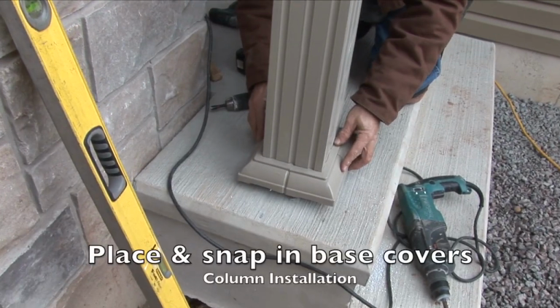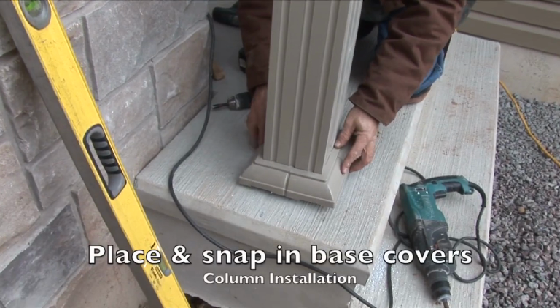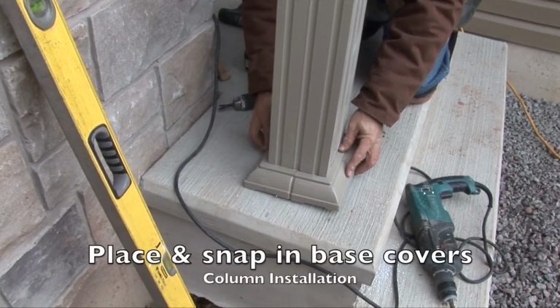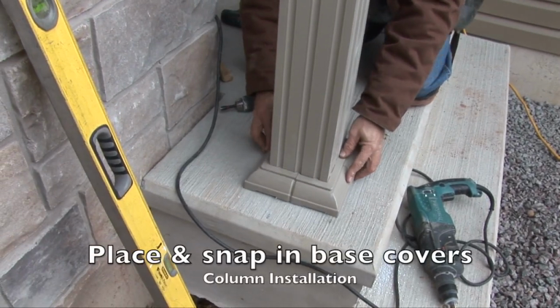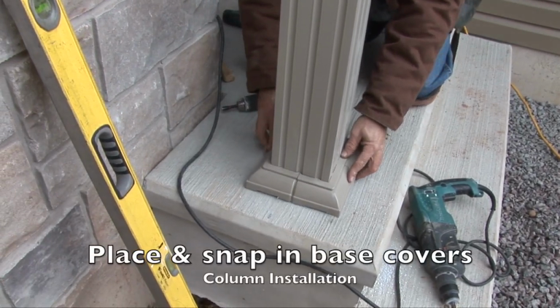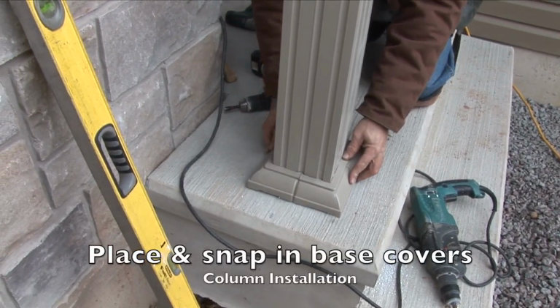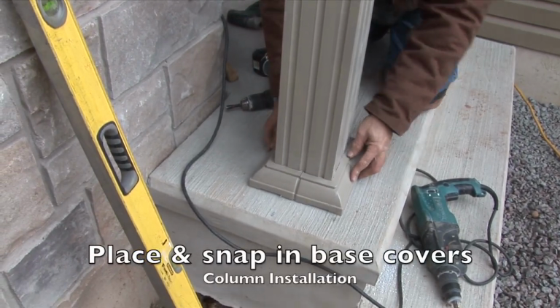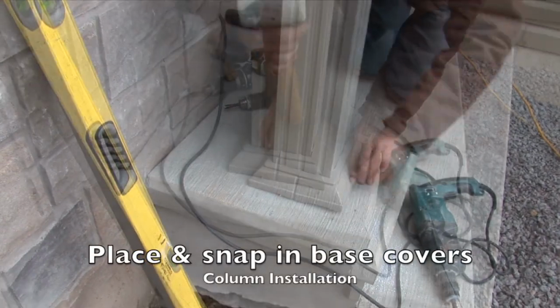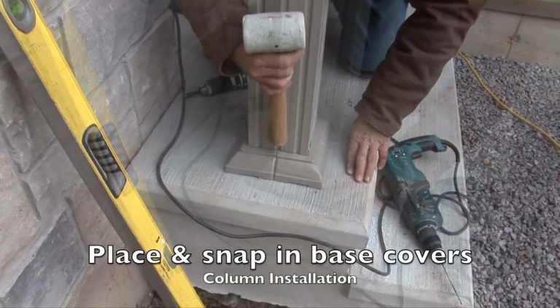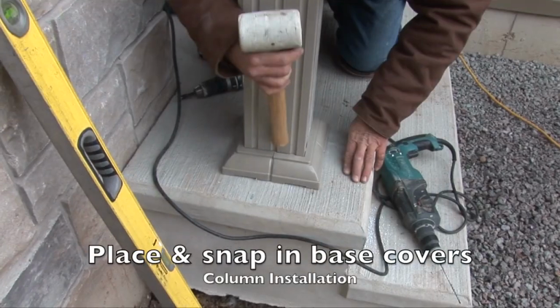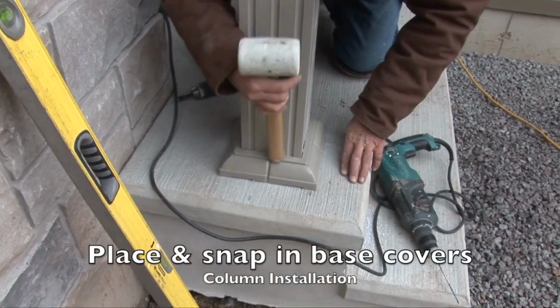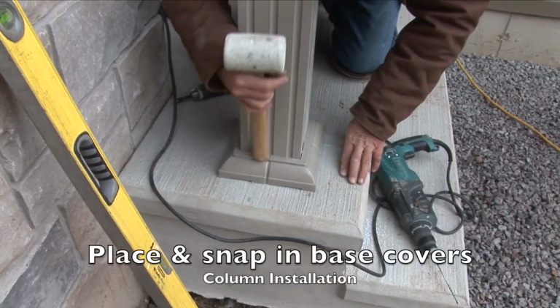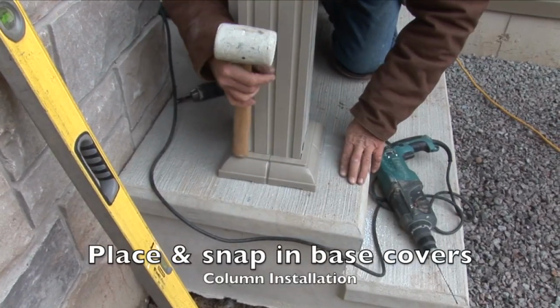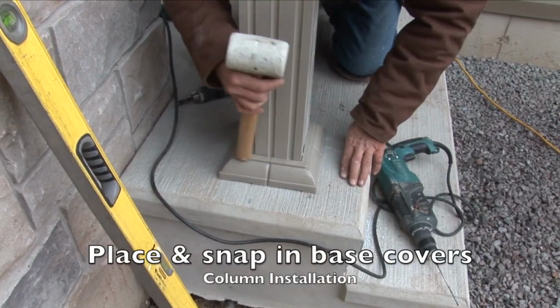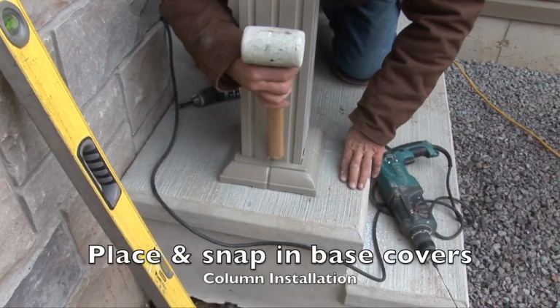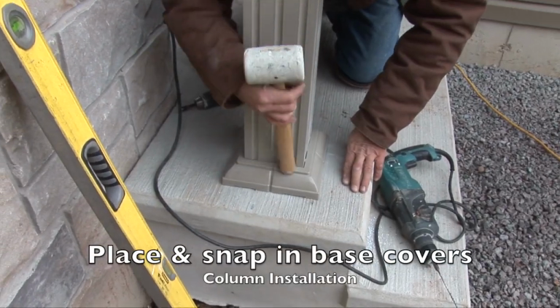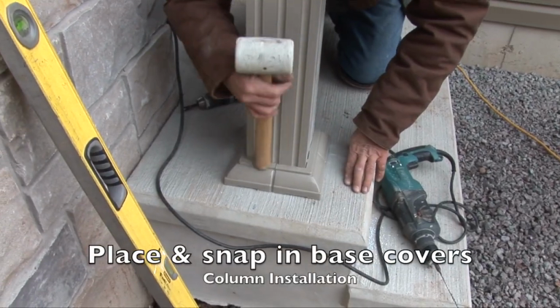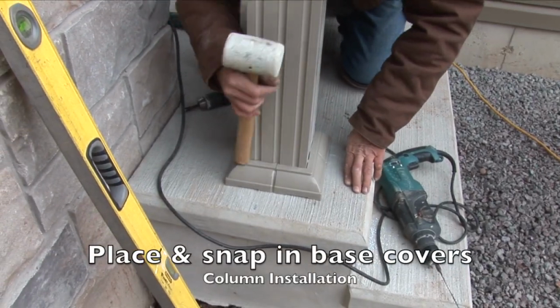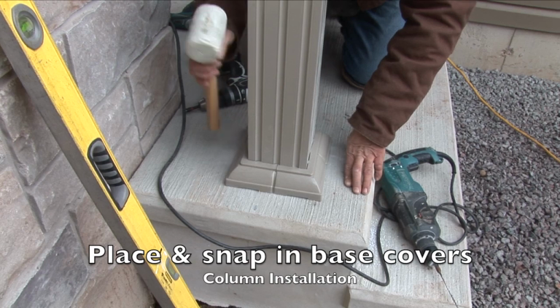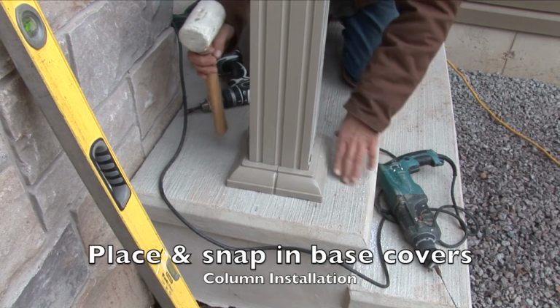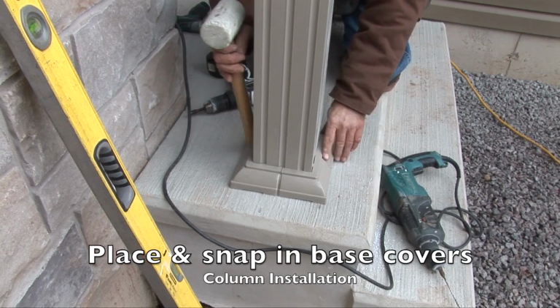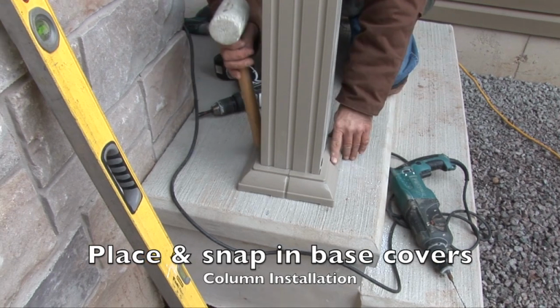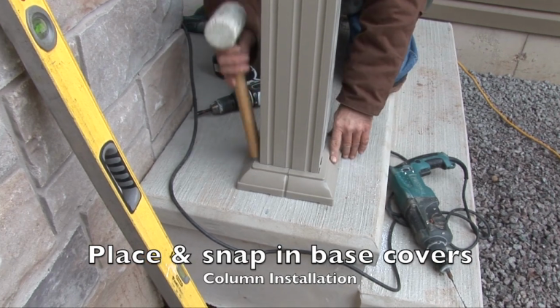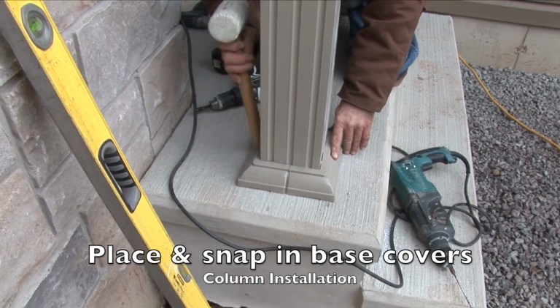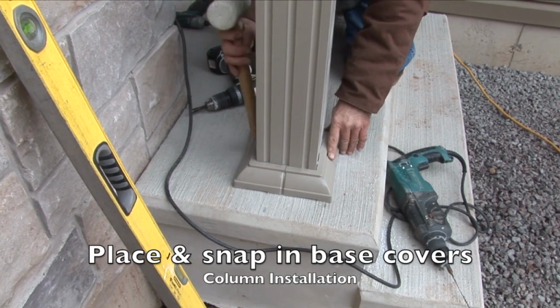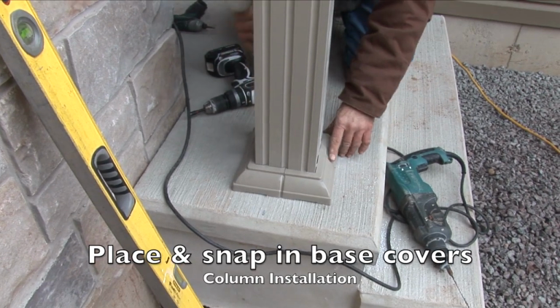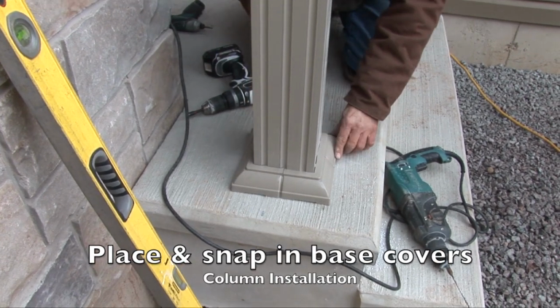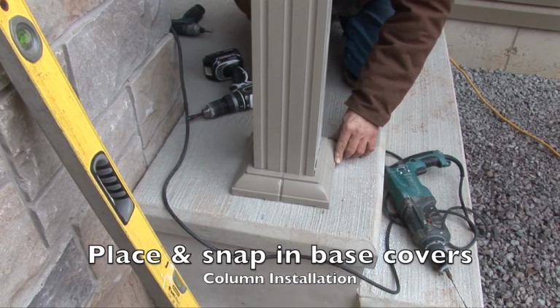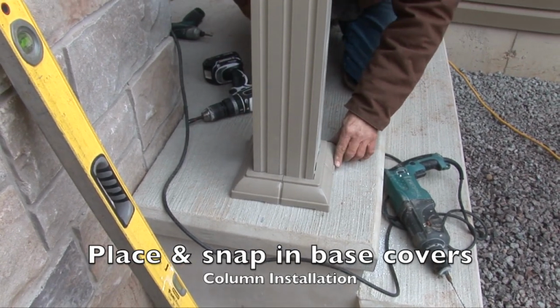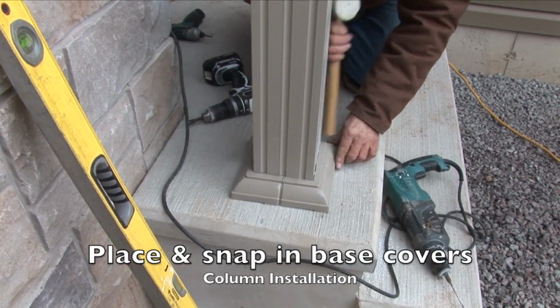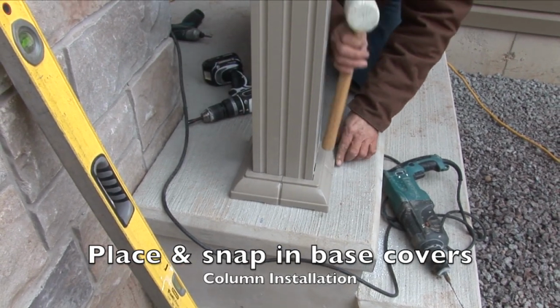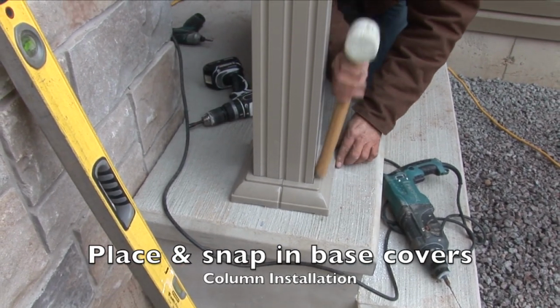Finally, position and snap the base cover into place and confirm your alignment to complete the project.